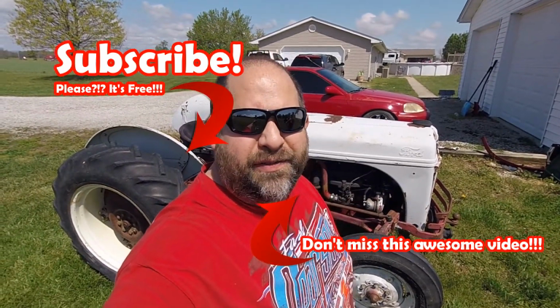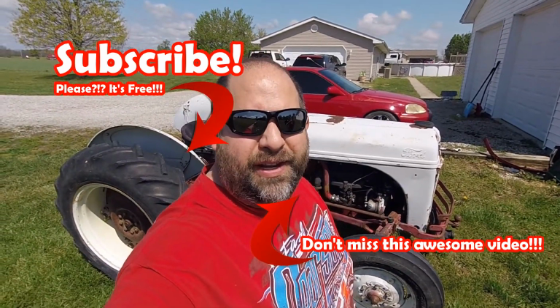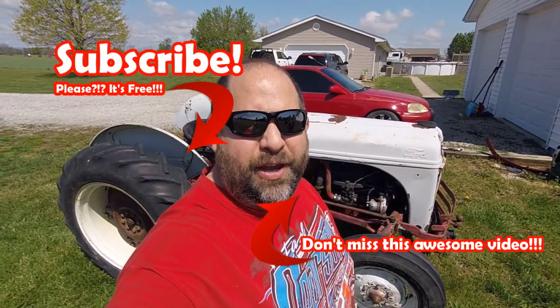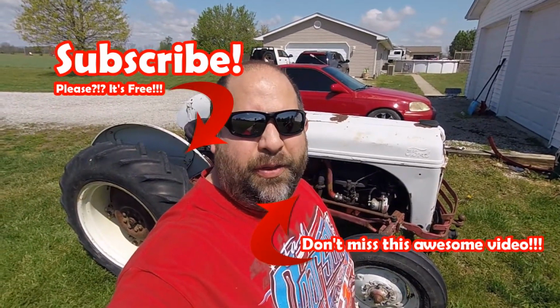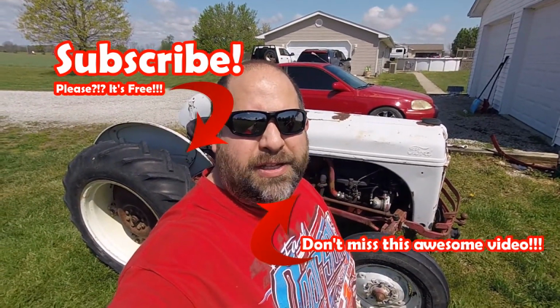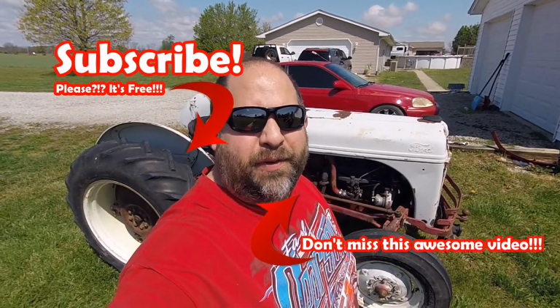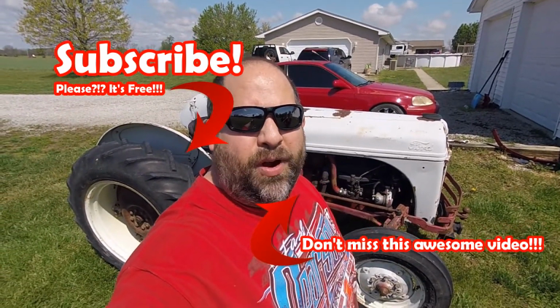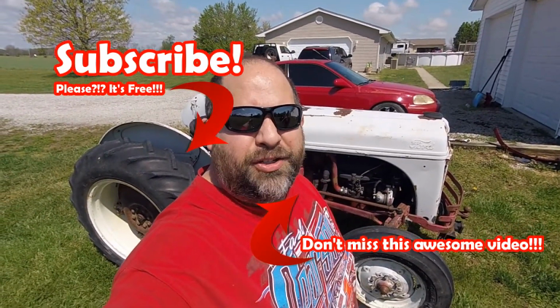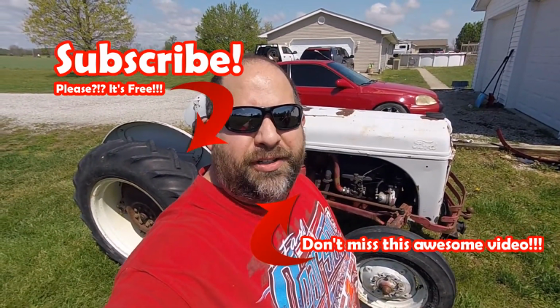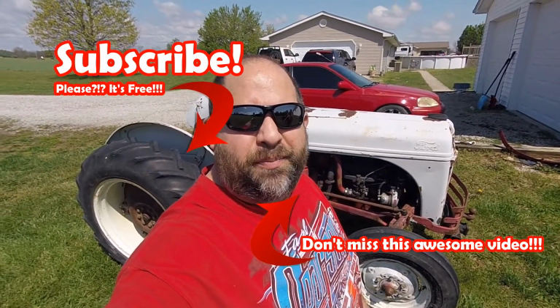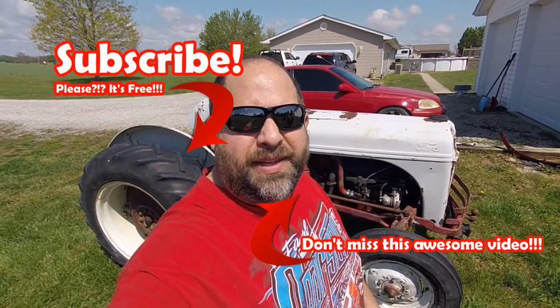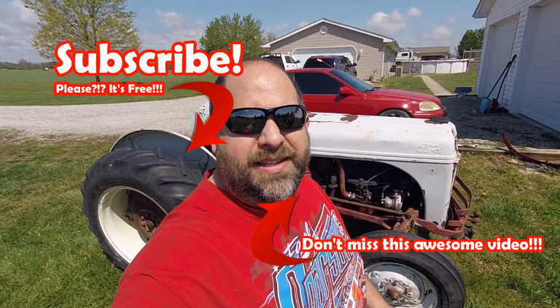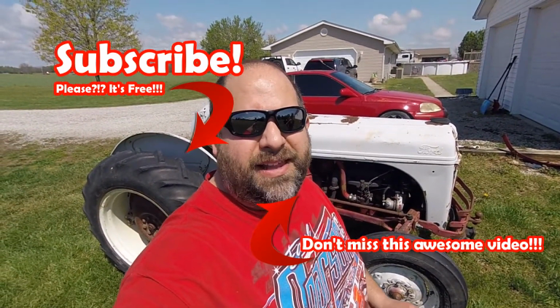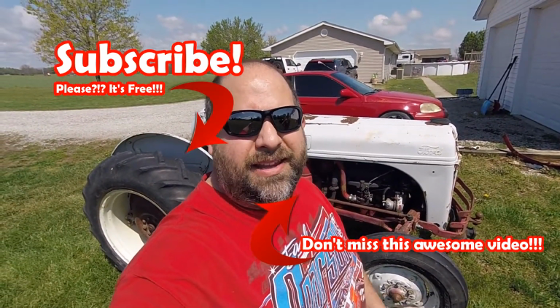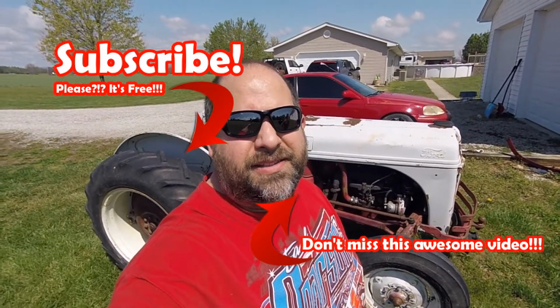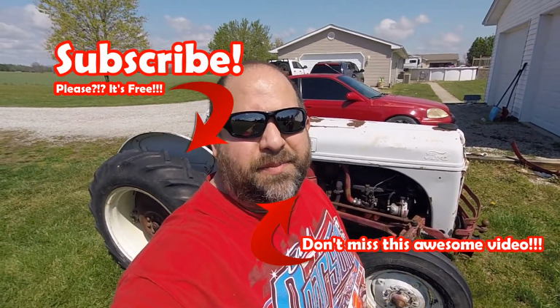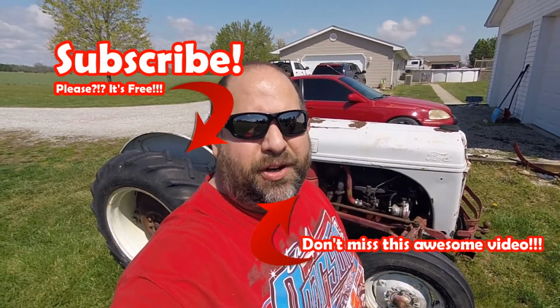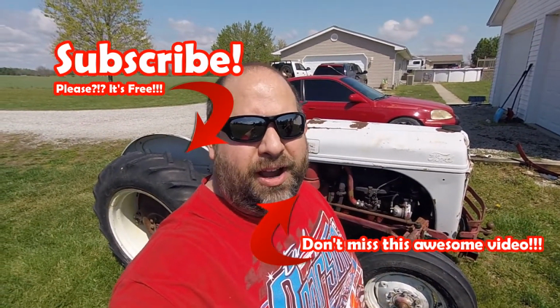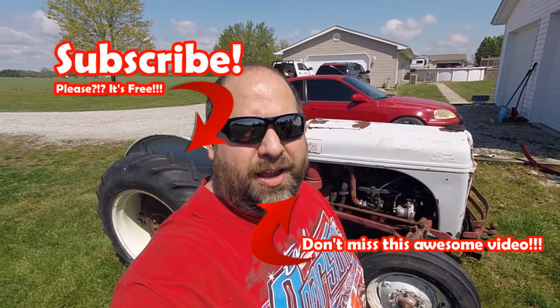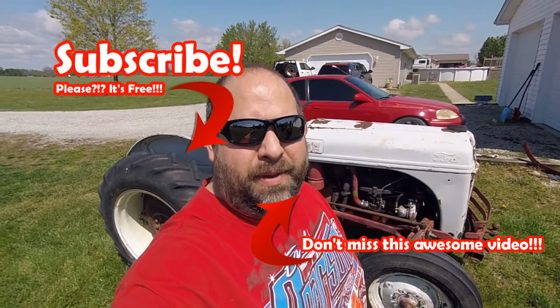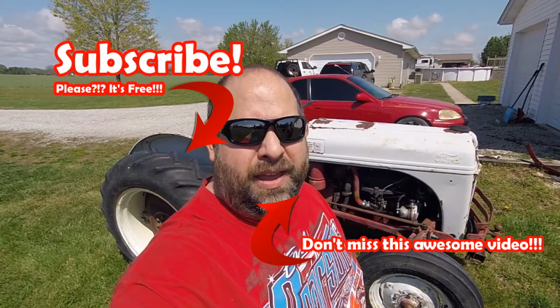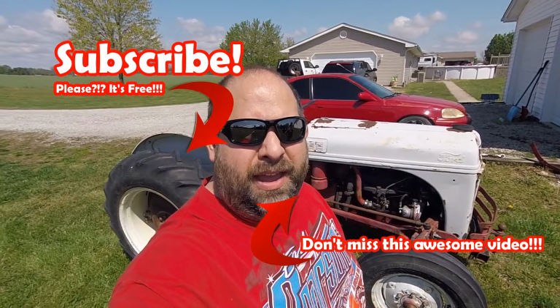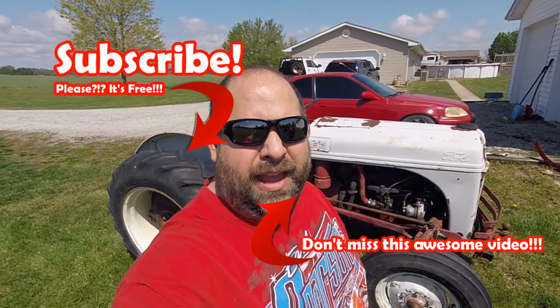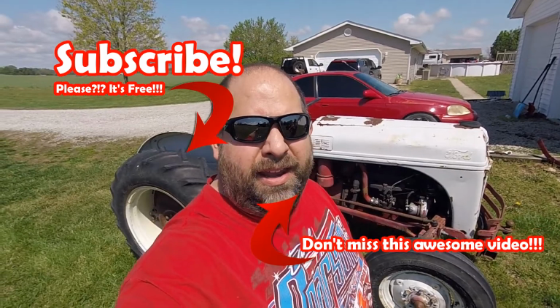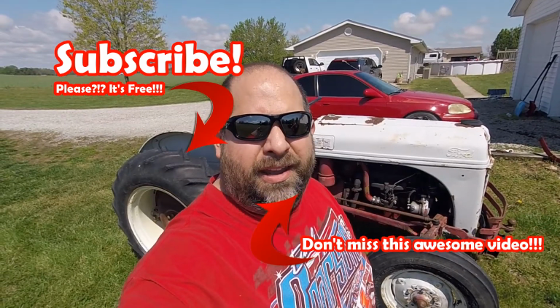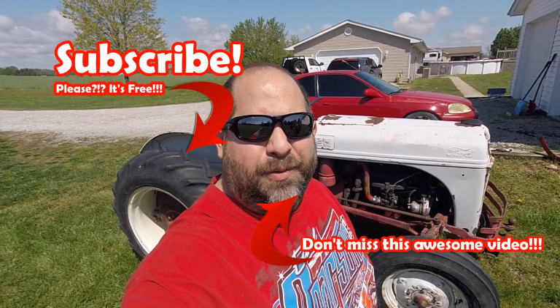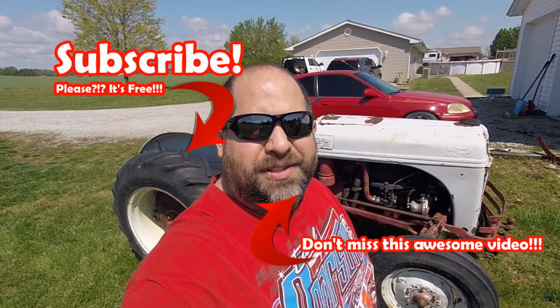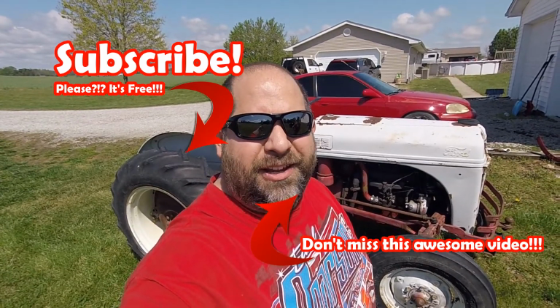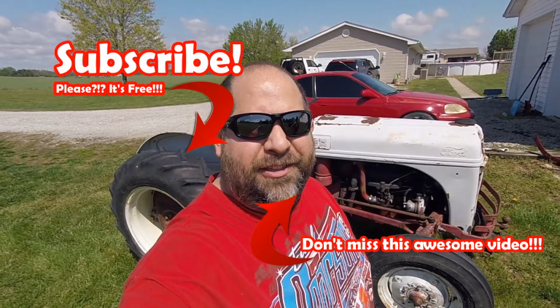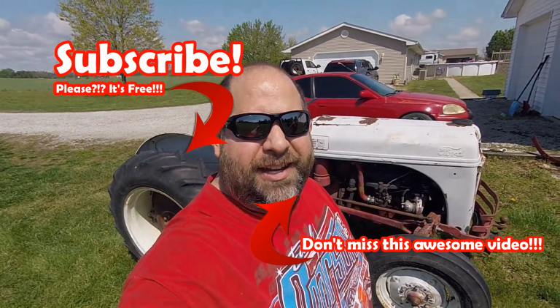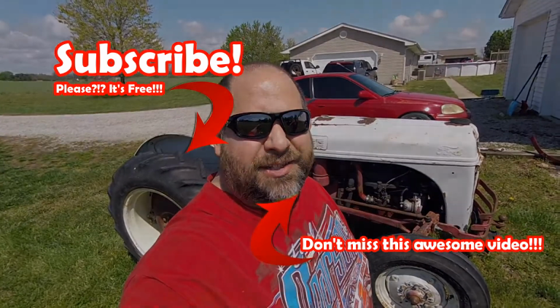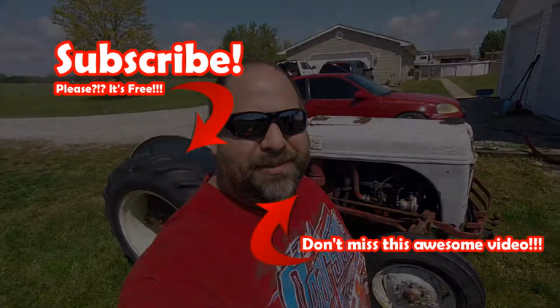Thanks for watching - please like and subscribe and we'll see you on the next one.